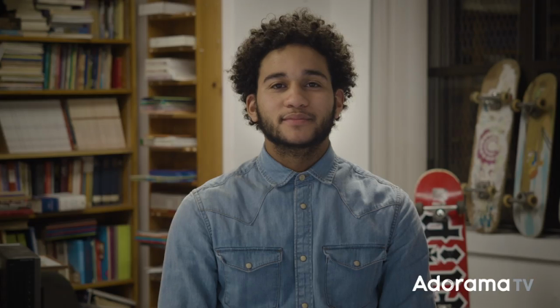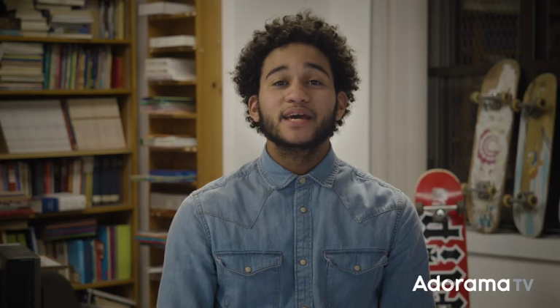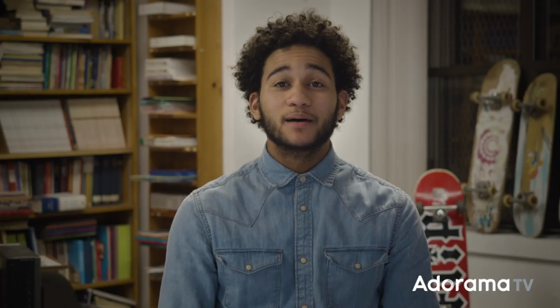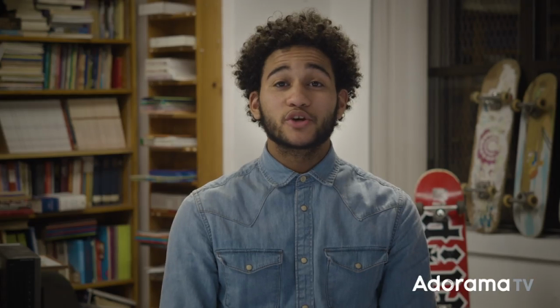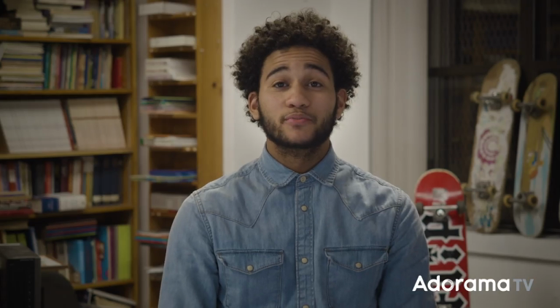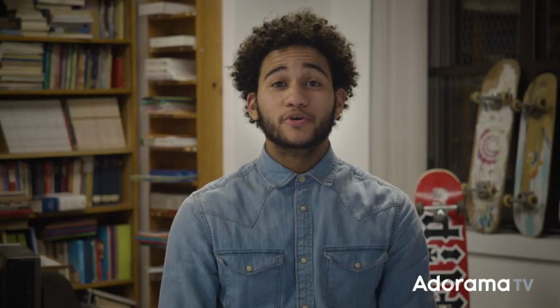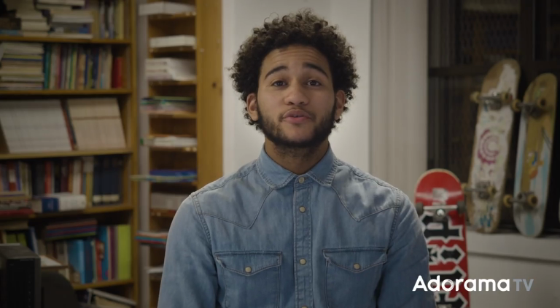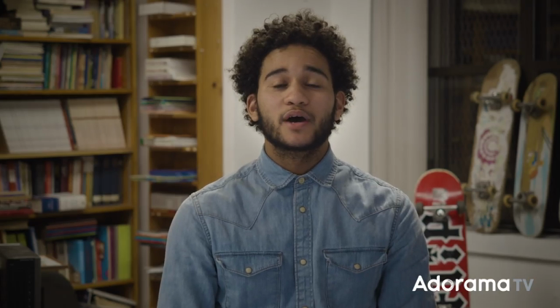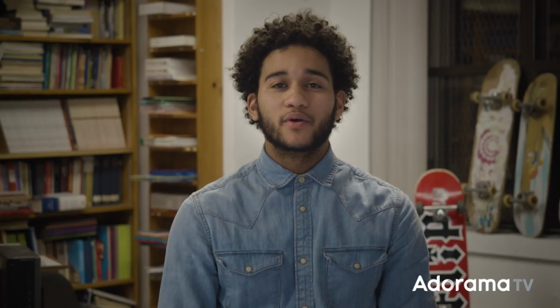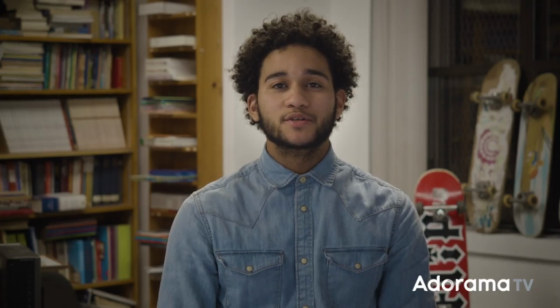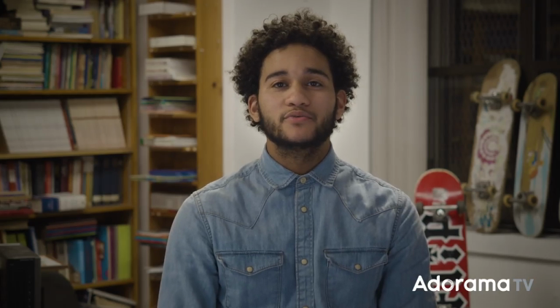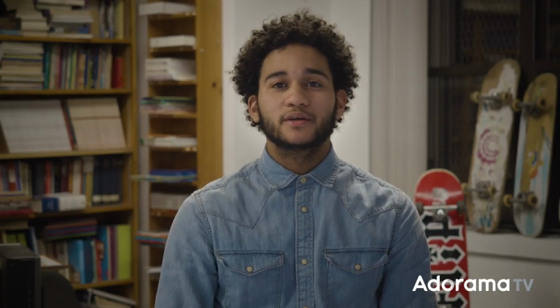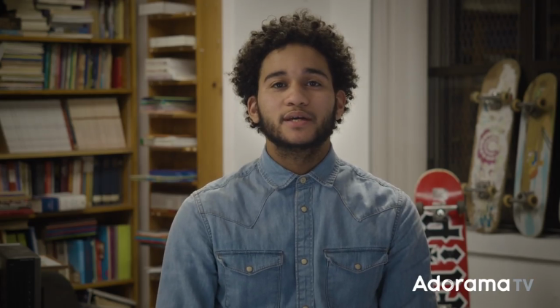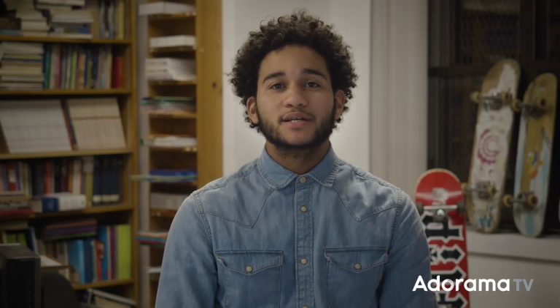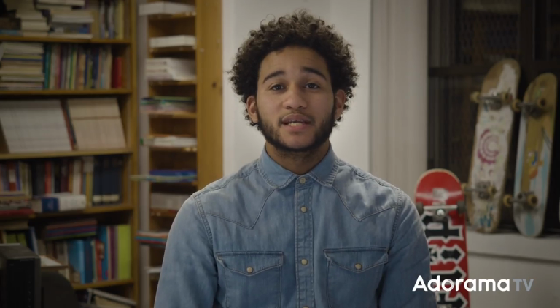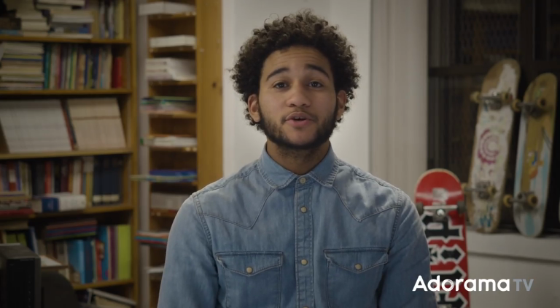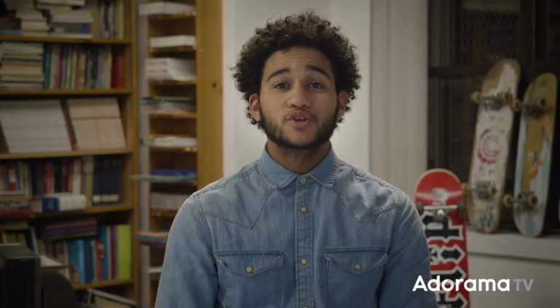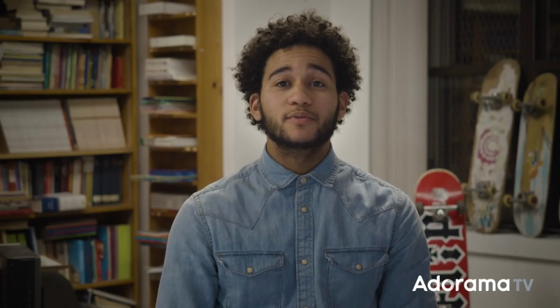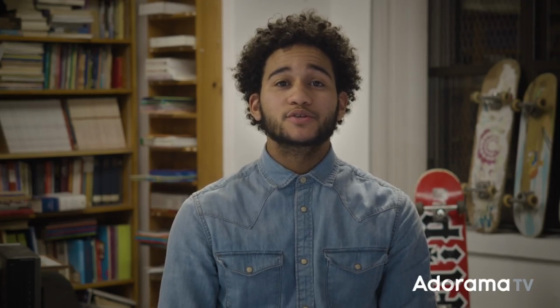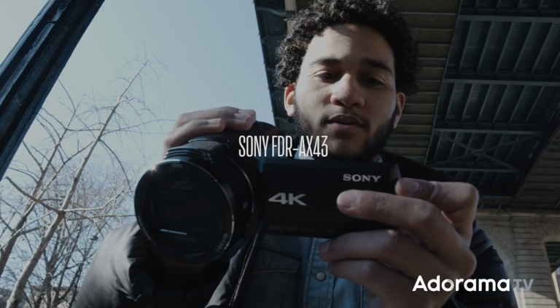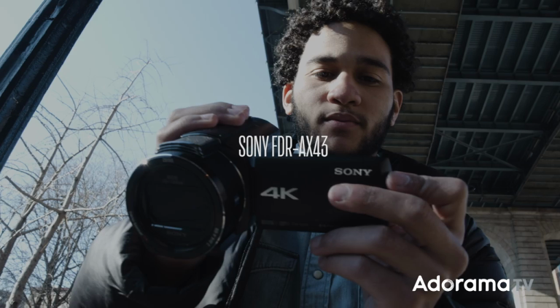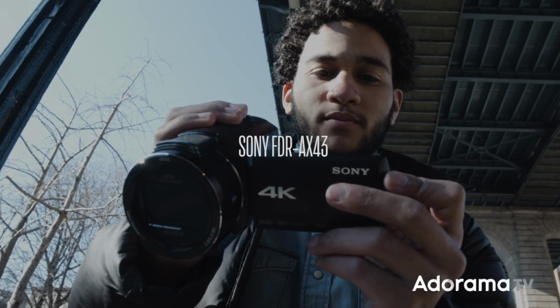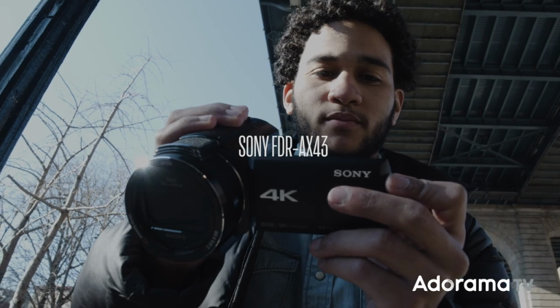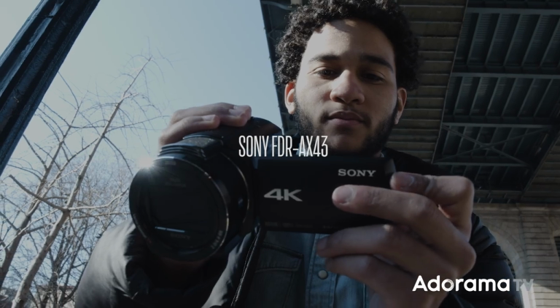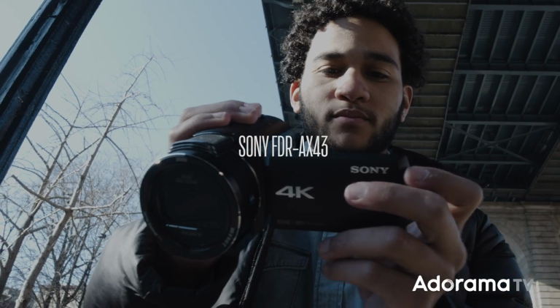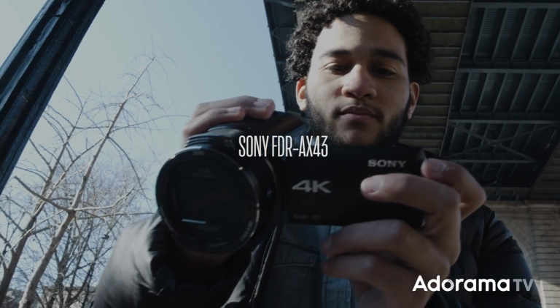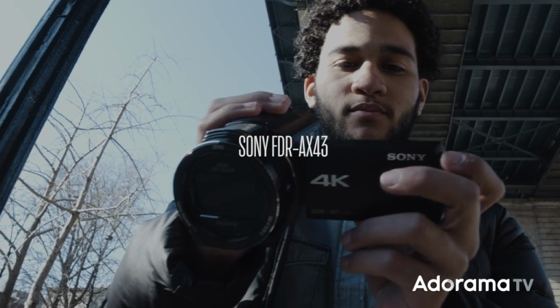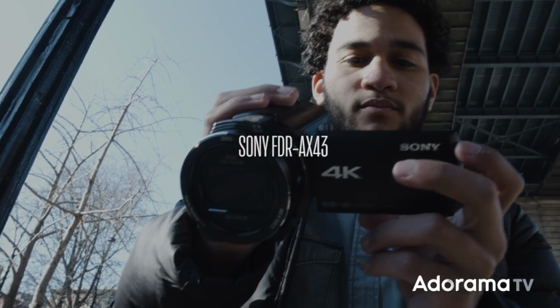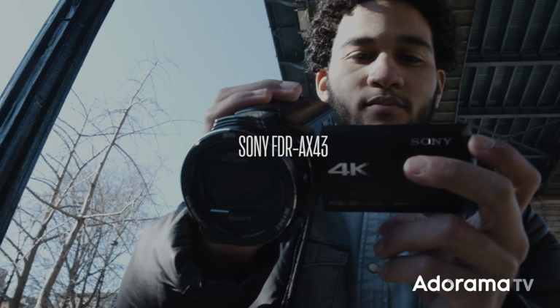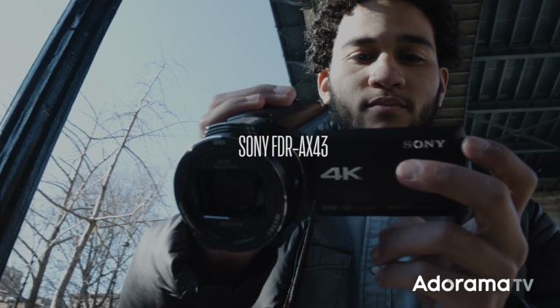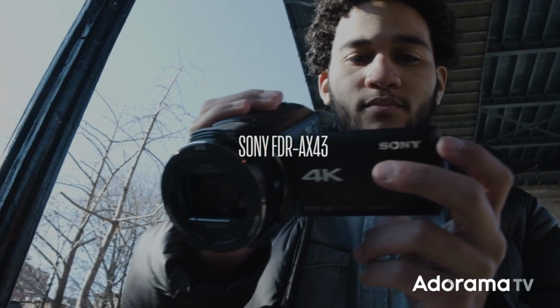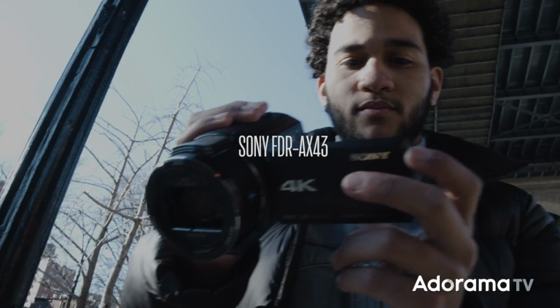Hey, I'm John Romero here for AdoramaTV, and today I'm going to talk about some of the features on the new Sony 4K Handycam.